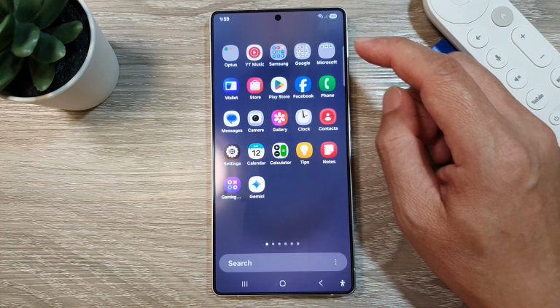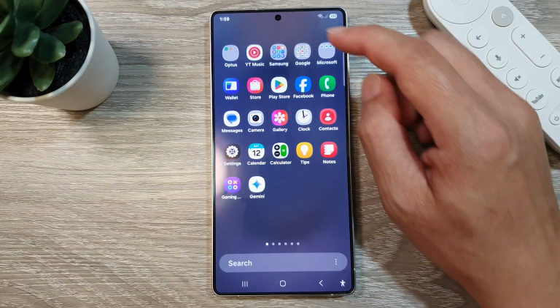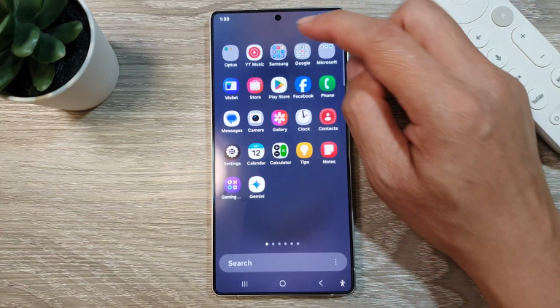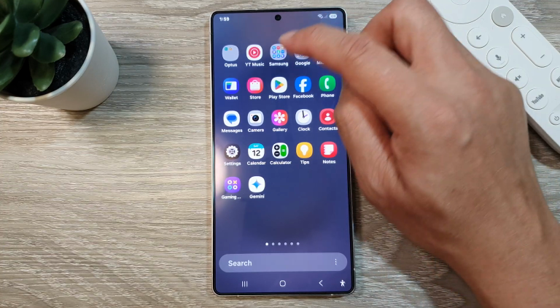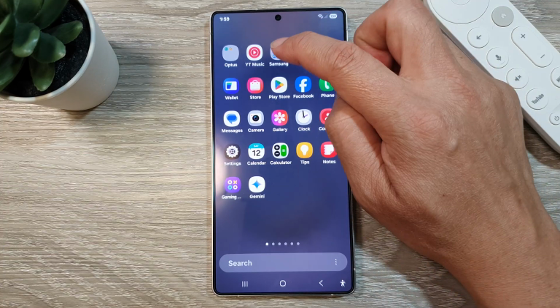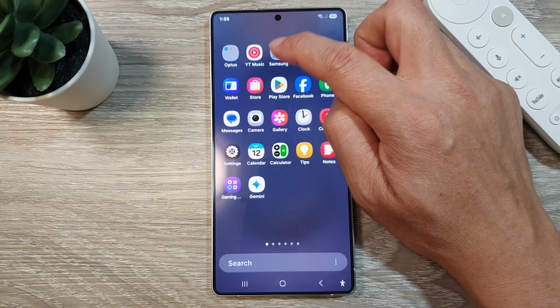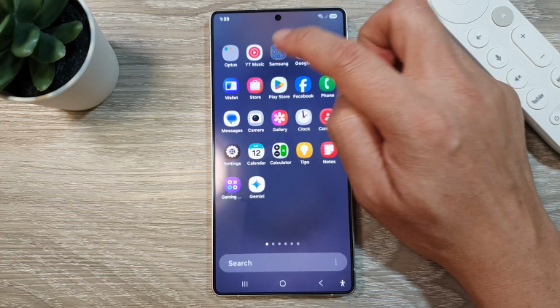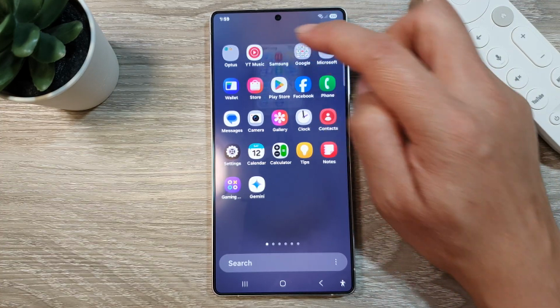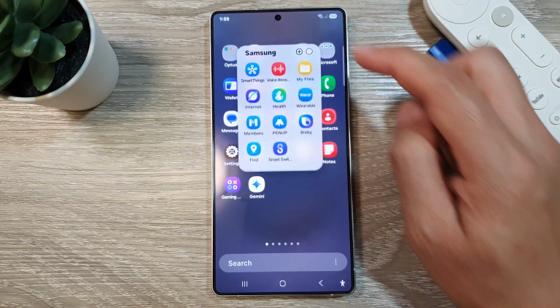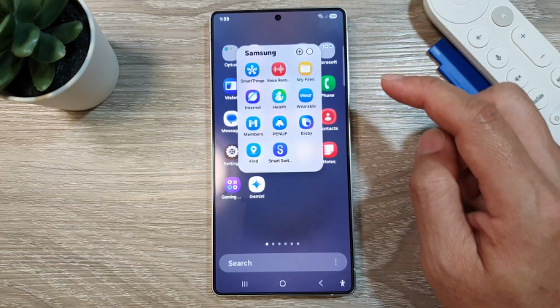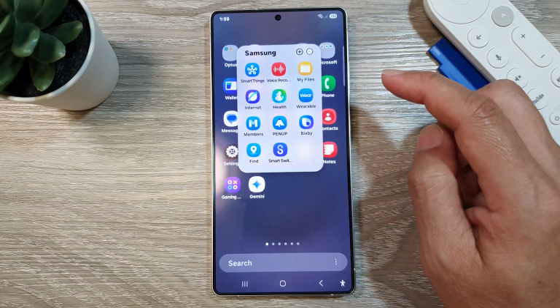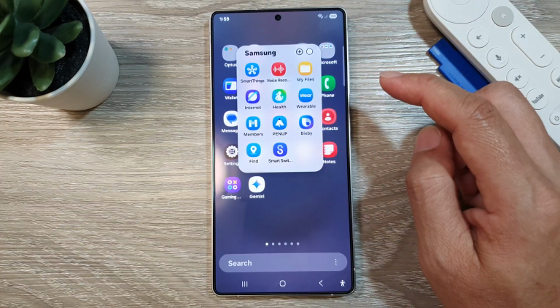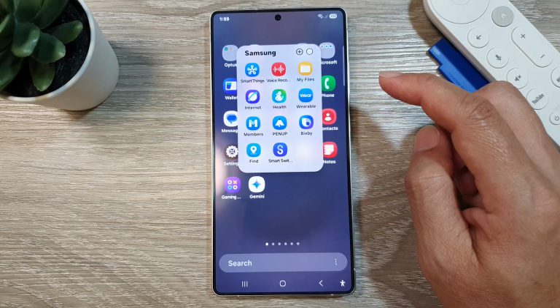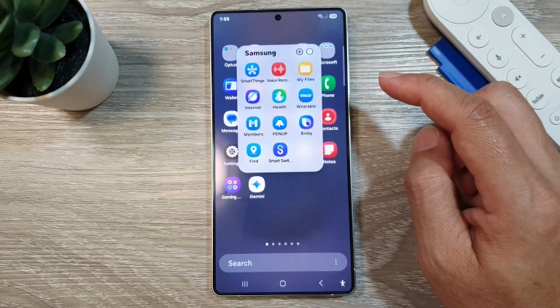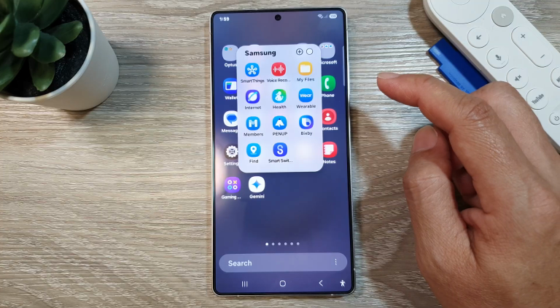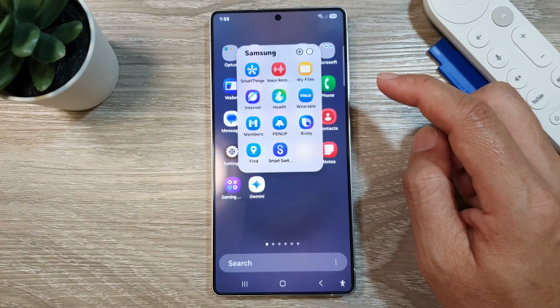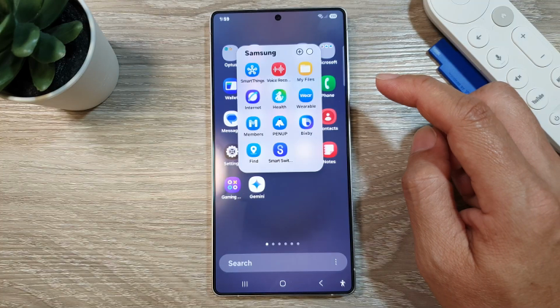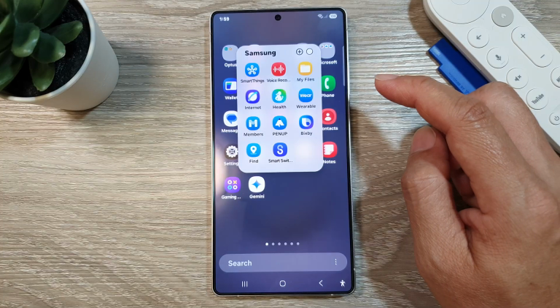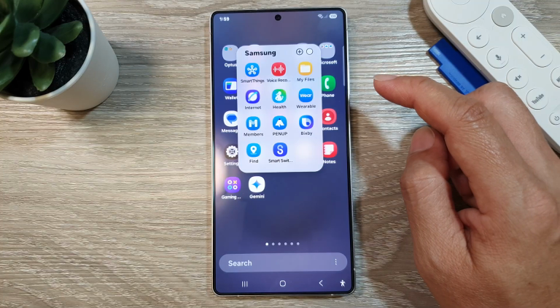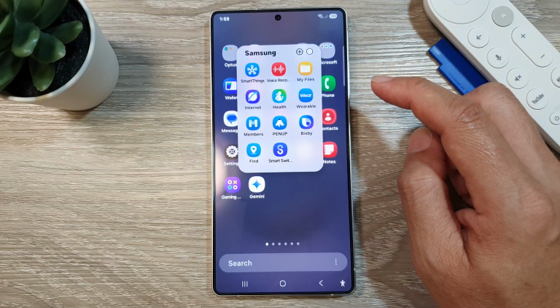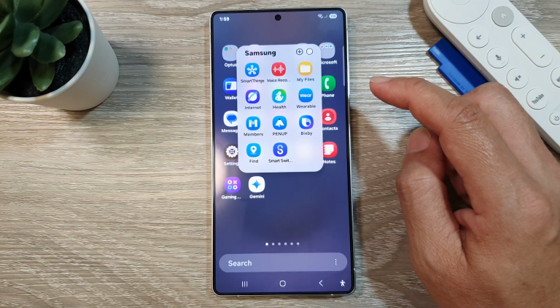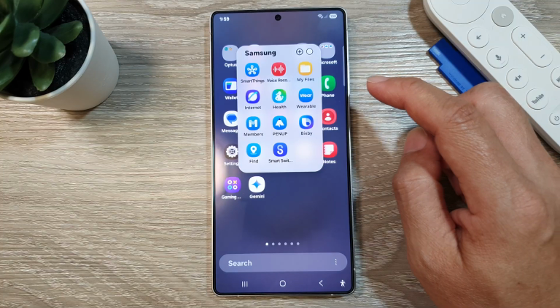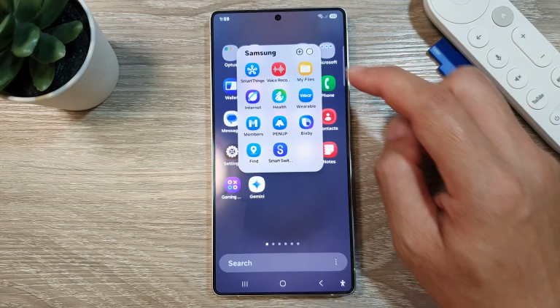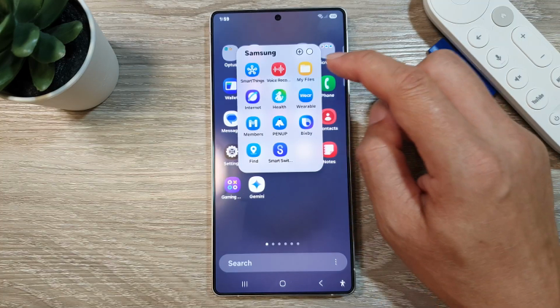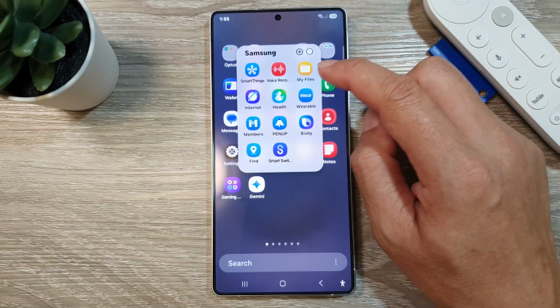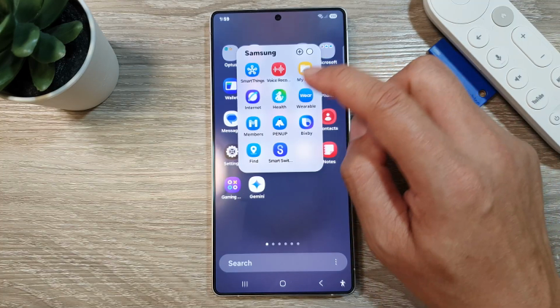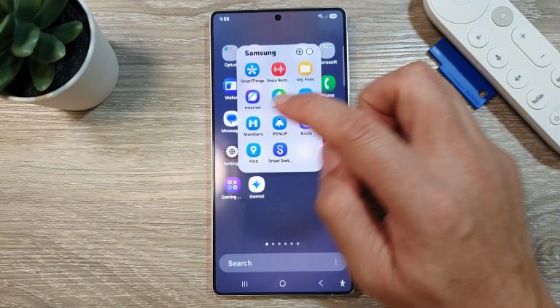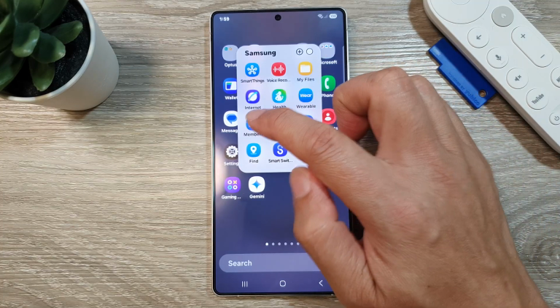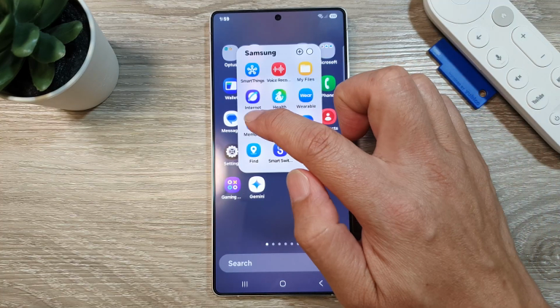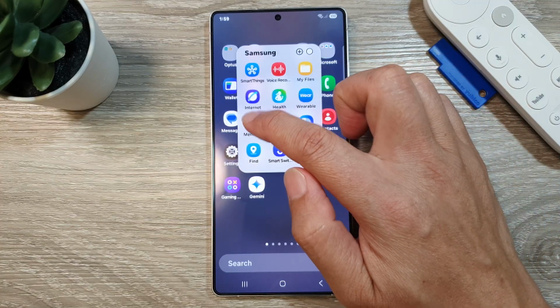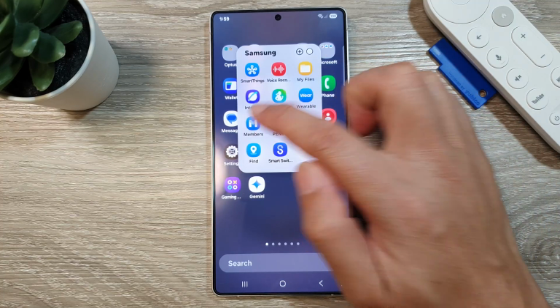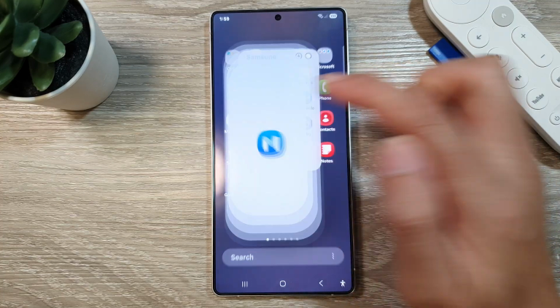In here, tap on the Samsung folder, then open up Members.